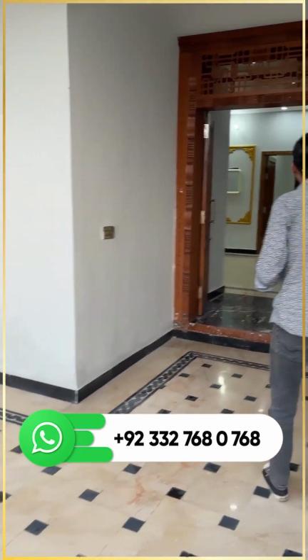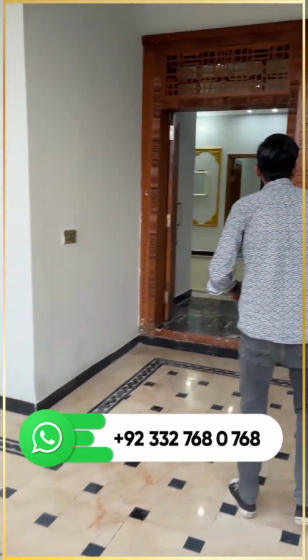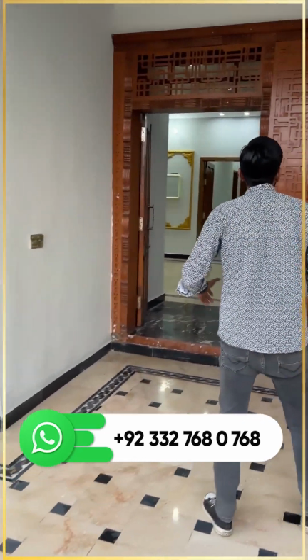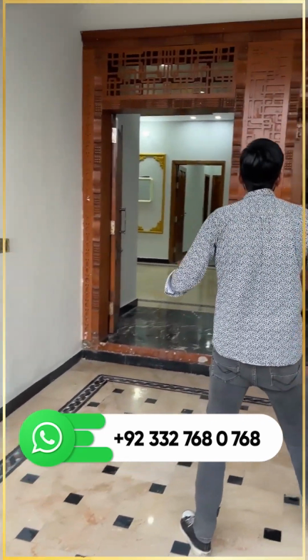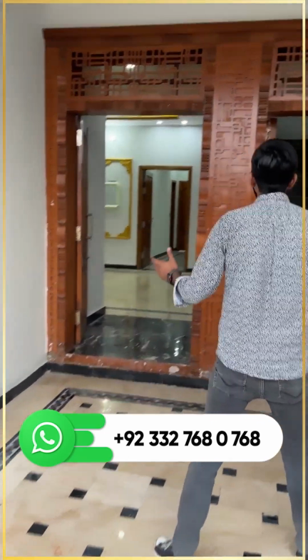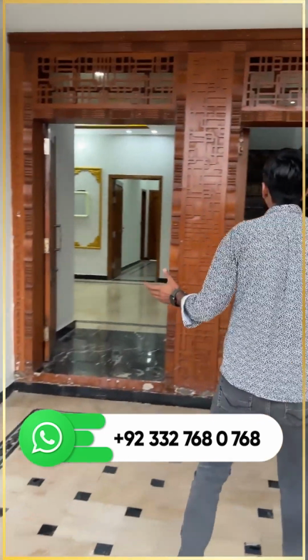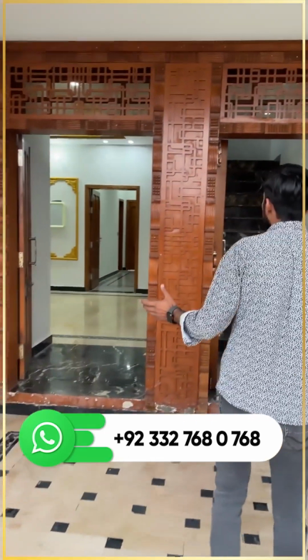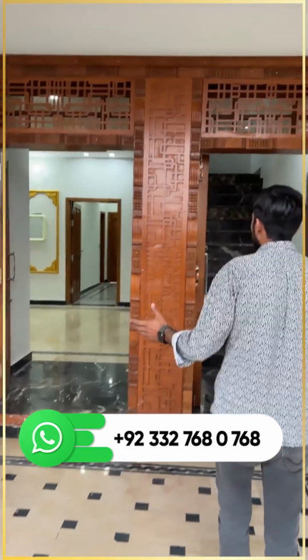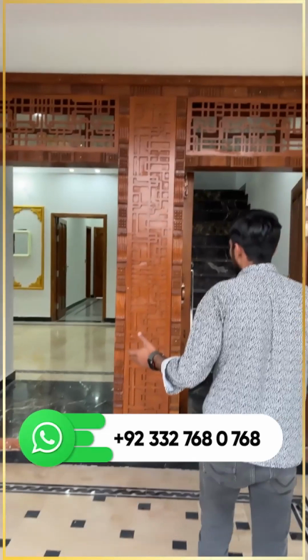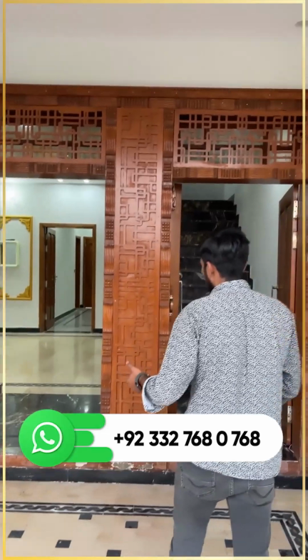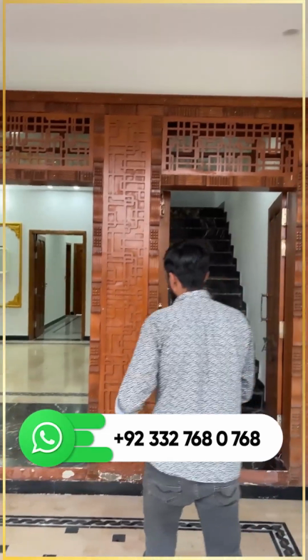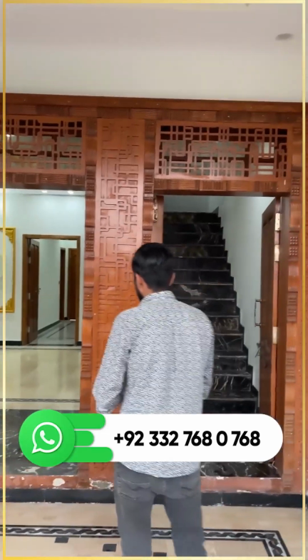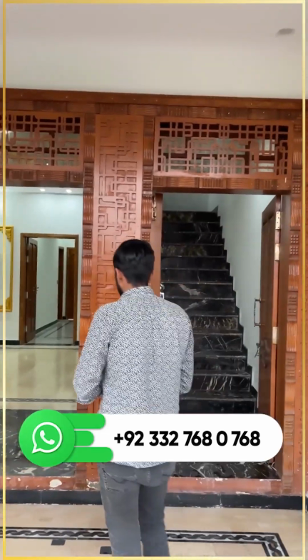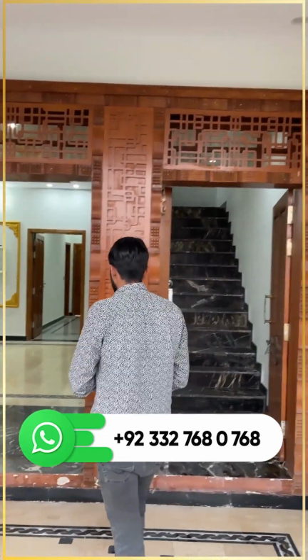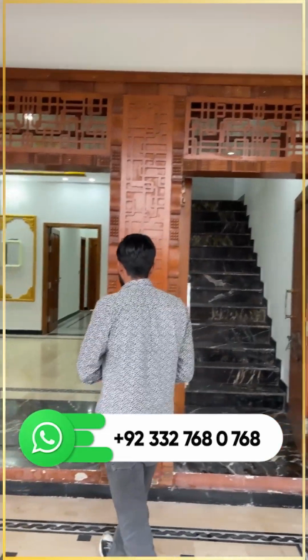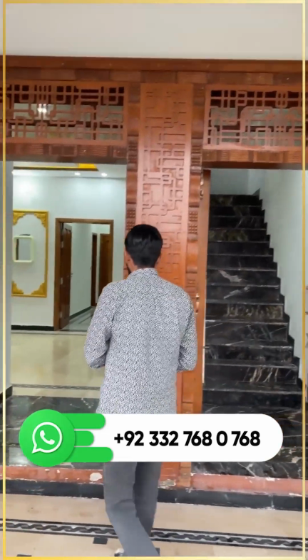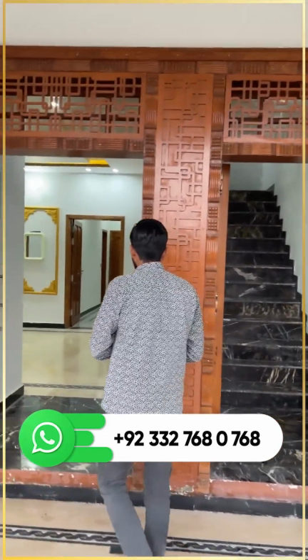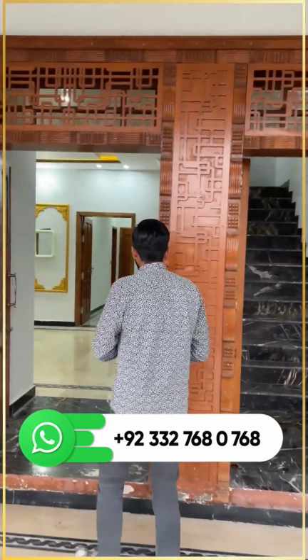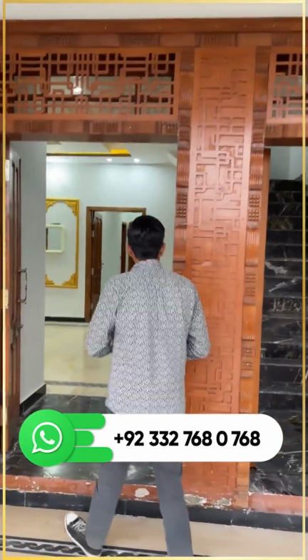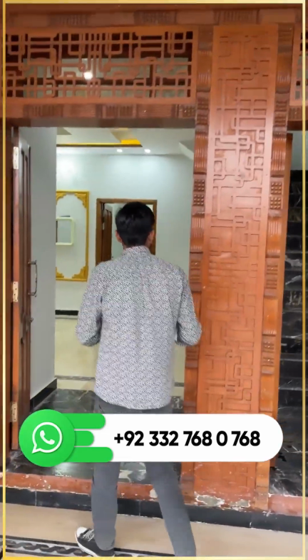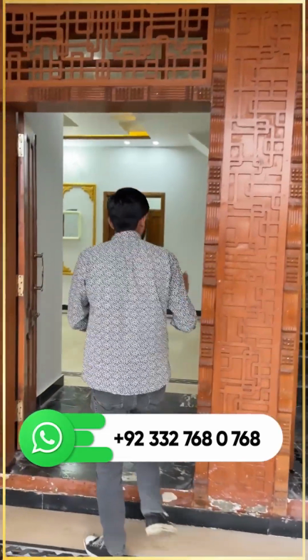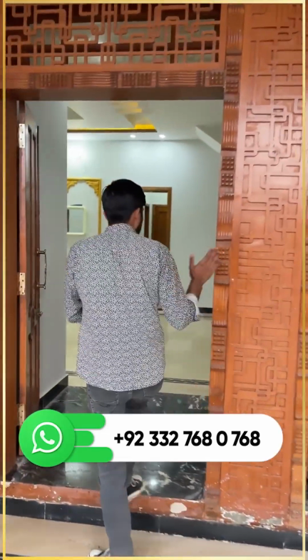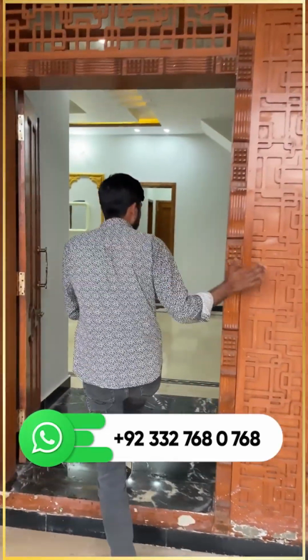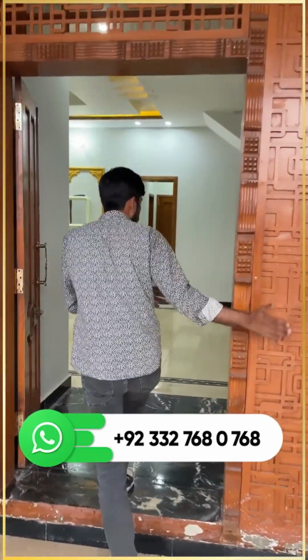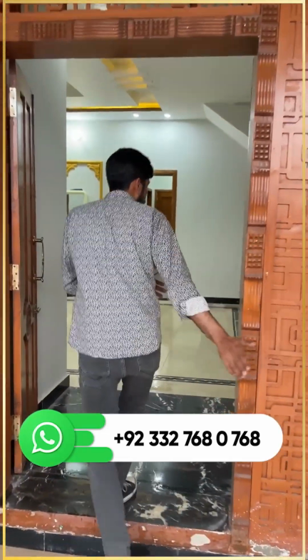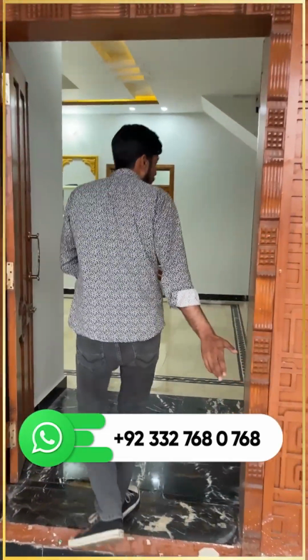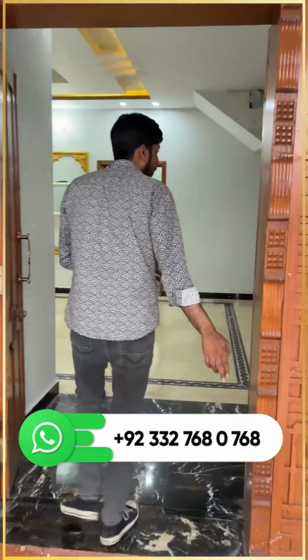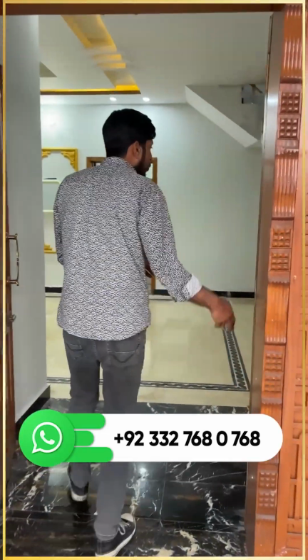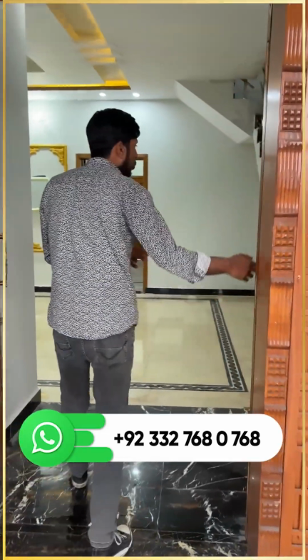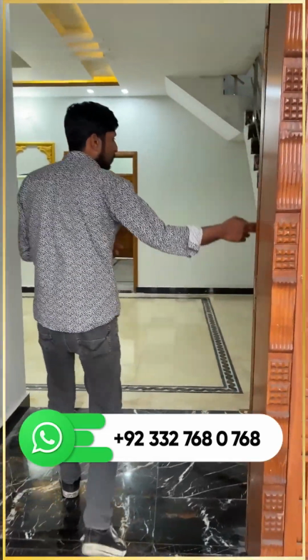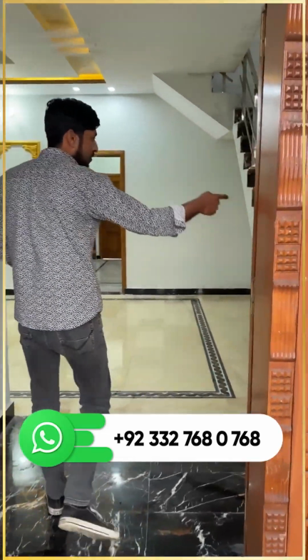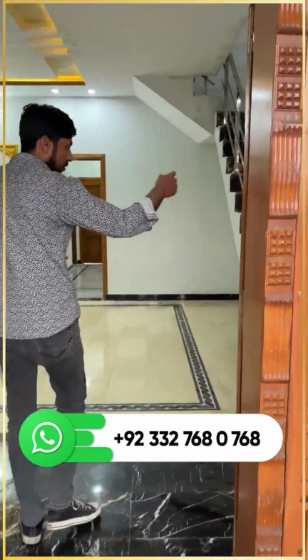This is the main entrance, and with the main entrance you have a separate door as well.